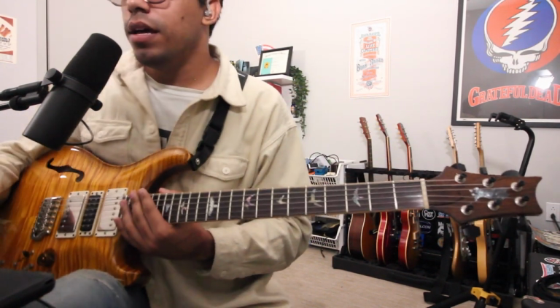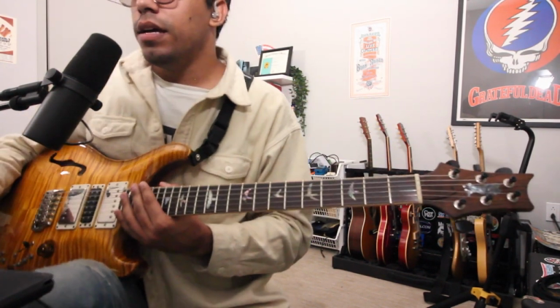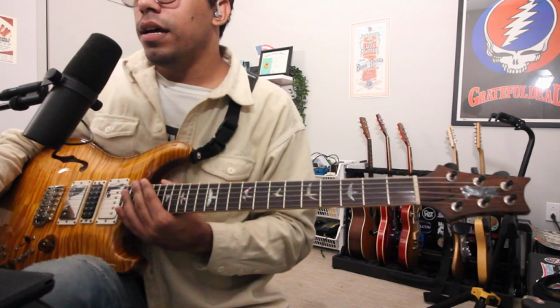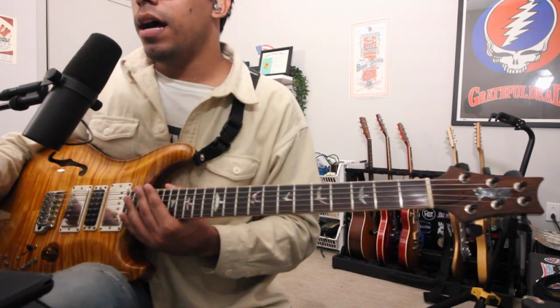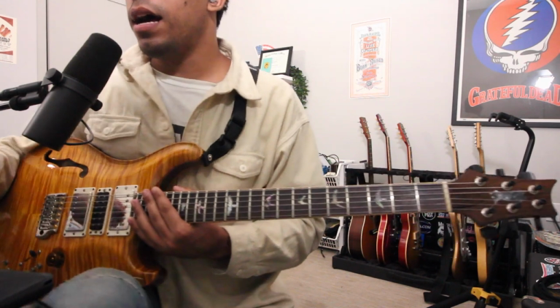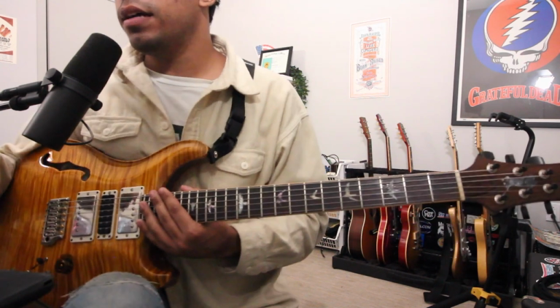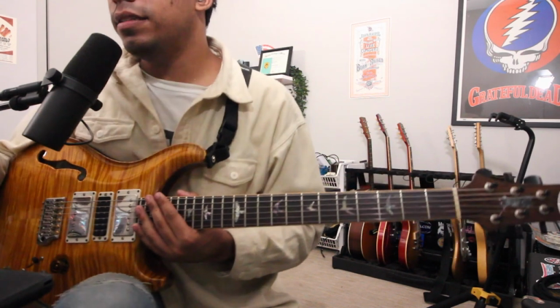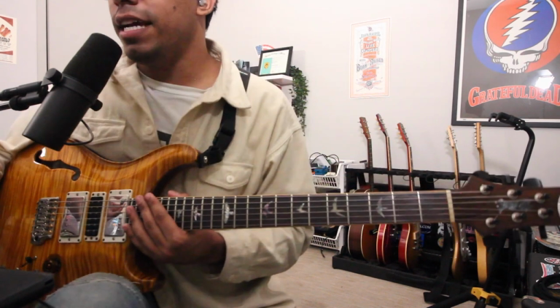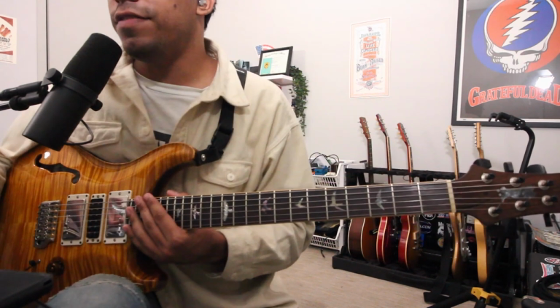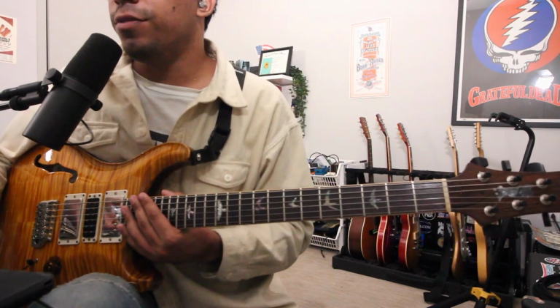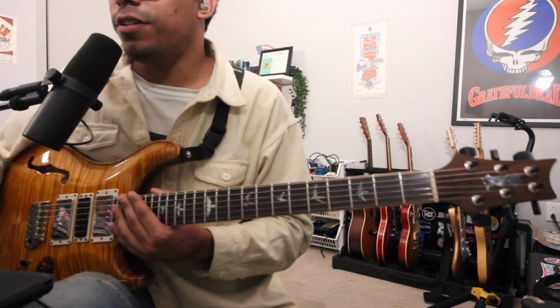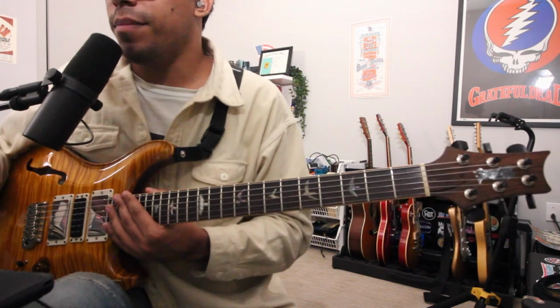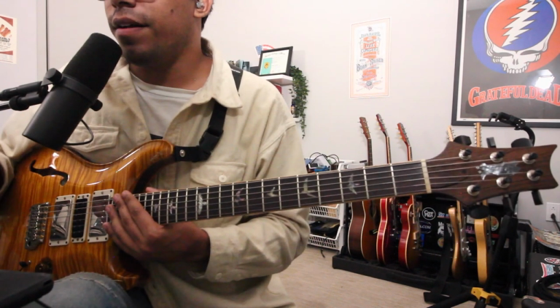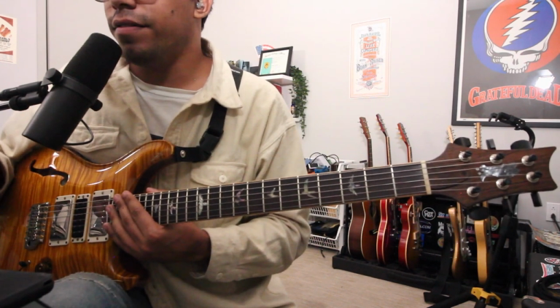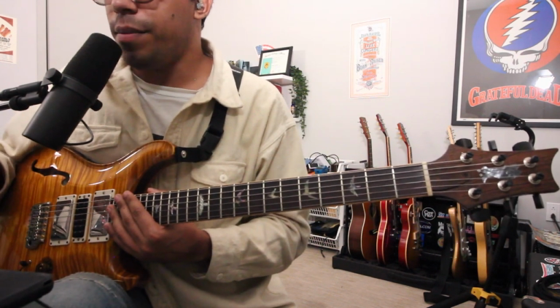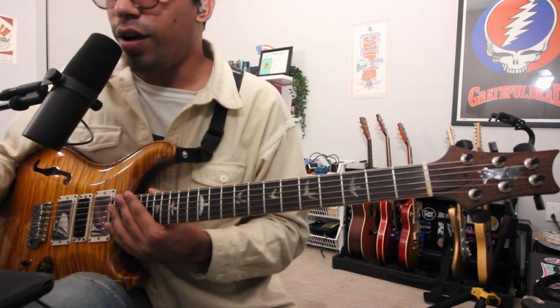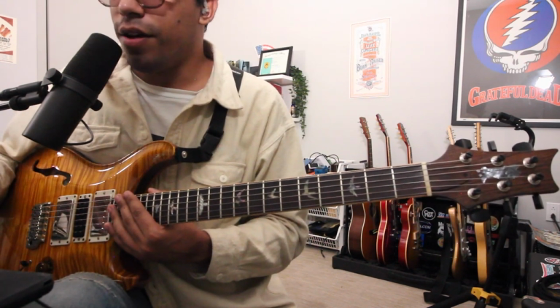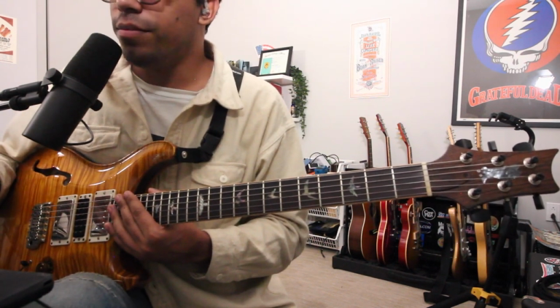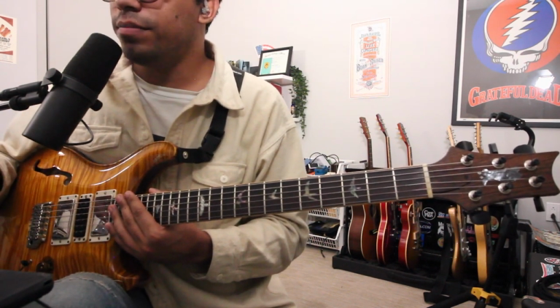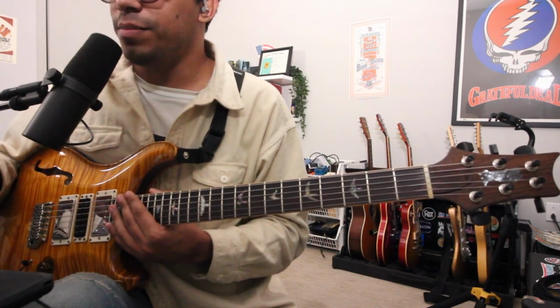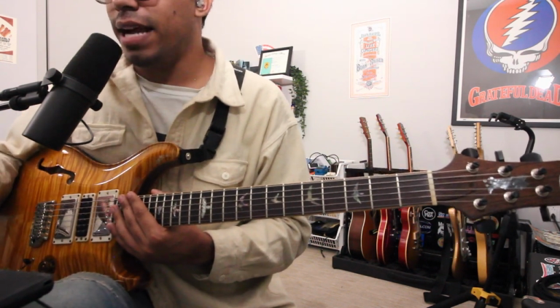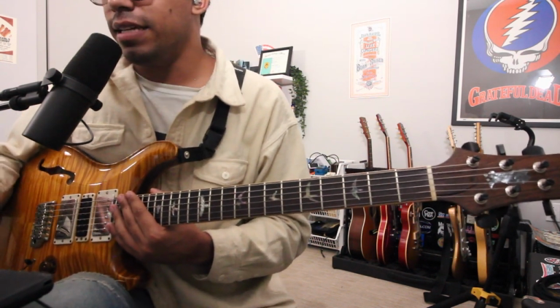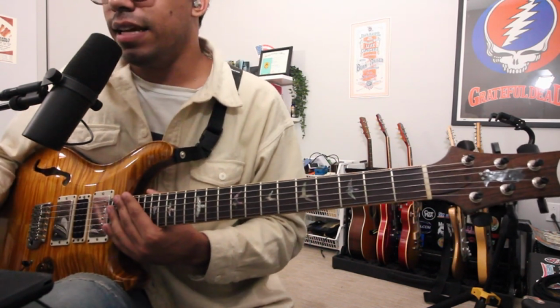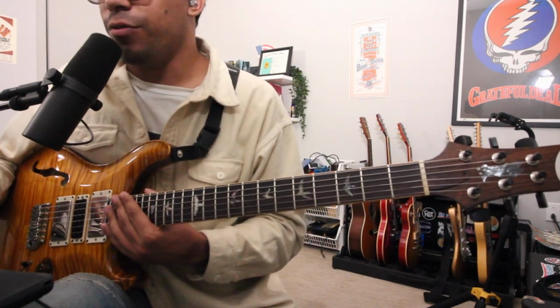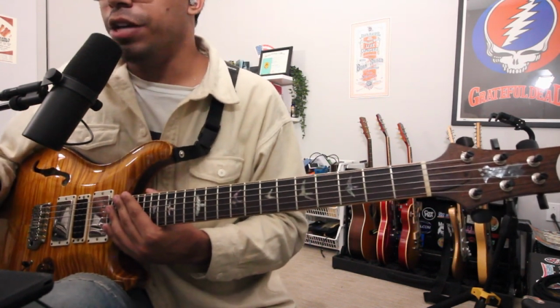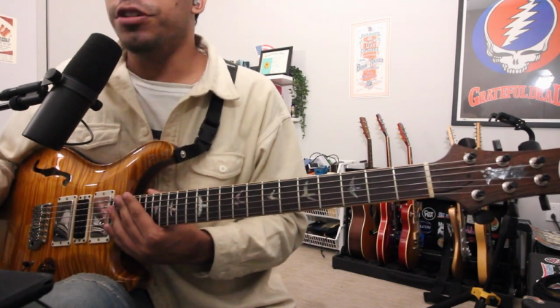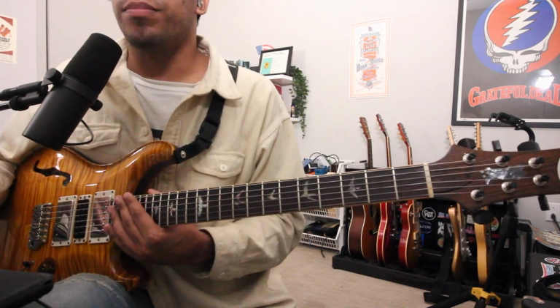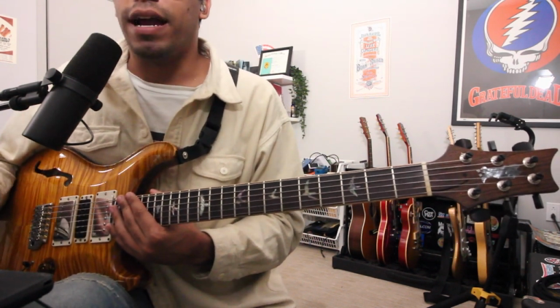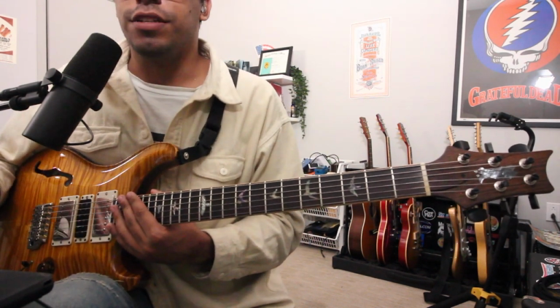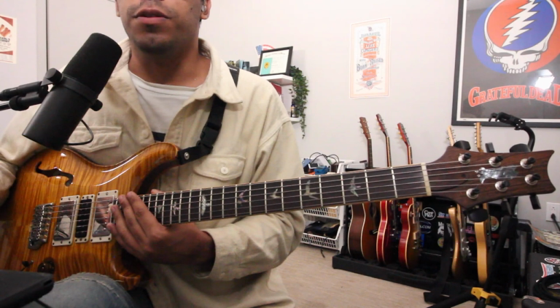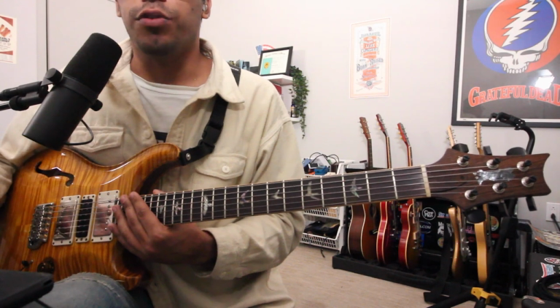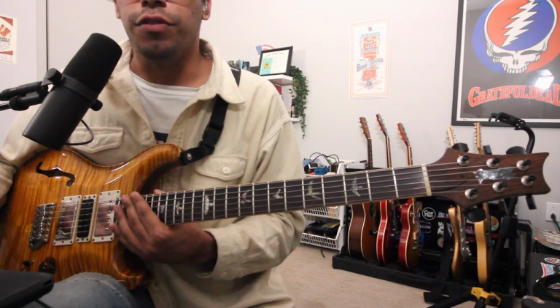Today's video will talk about vibrato, some technique, and ways you can practice to improve.